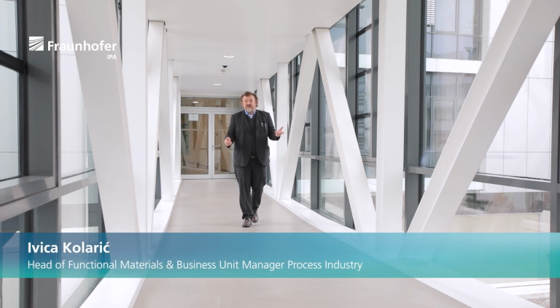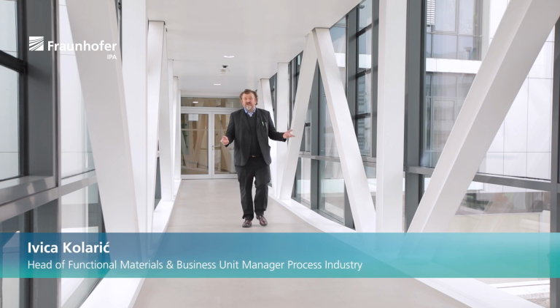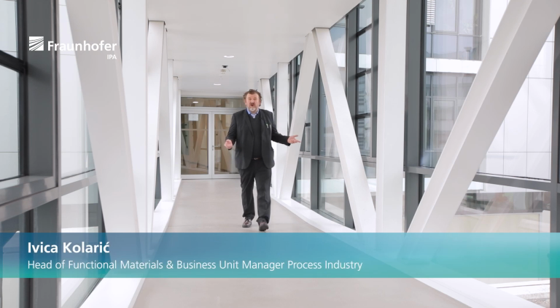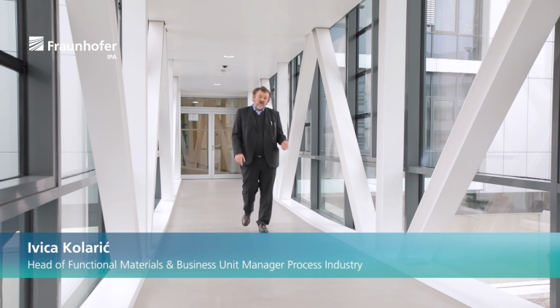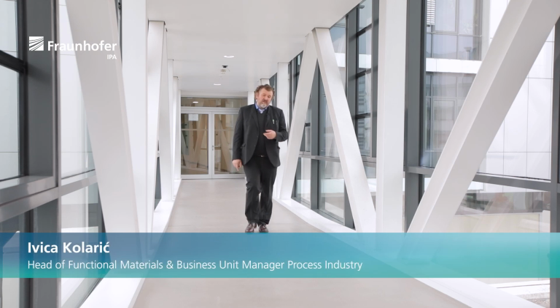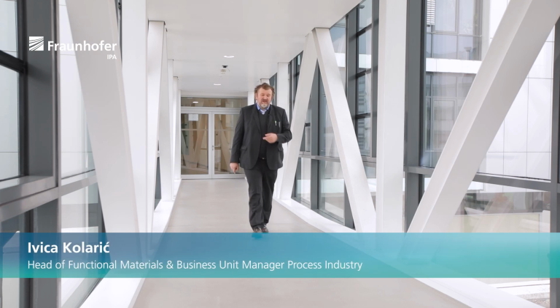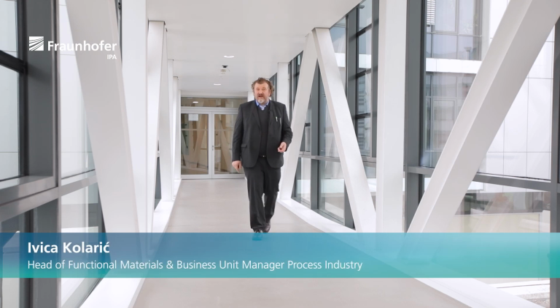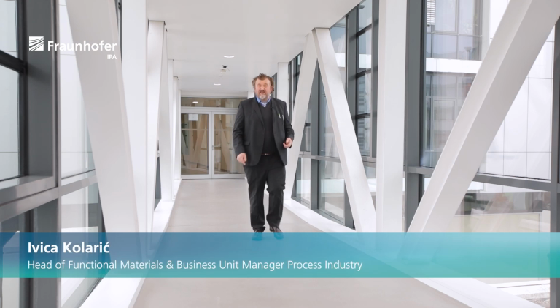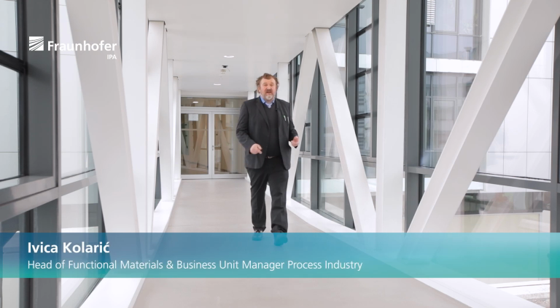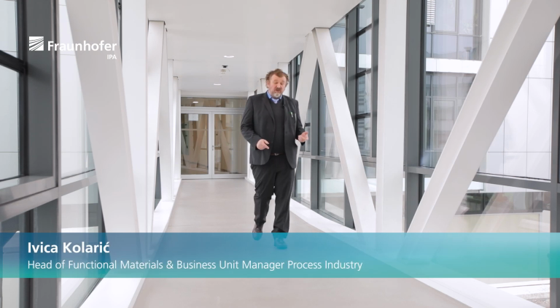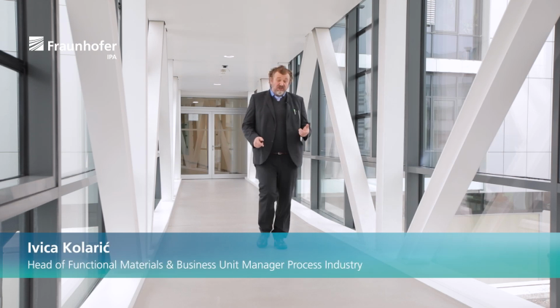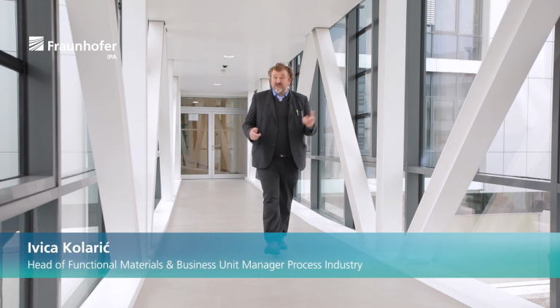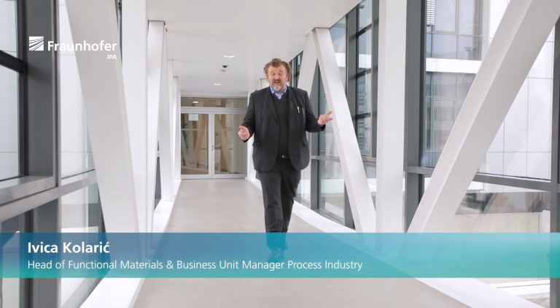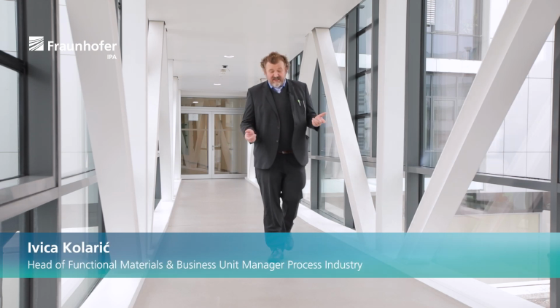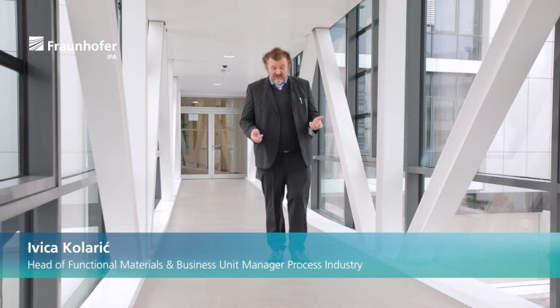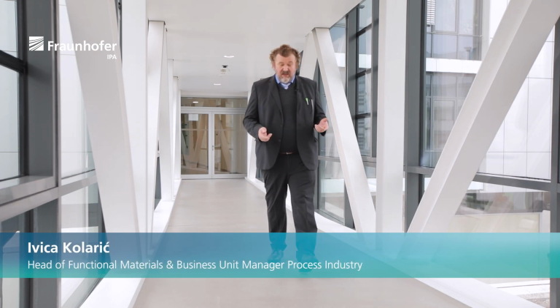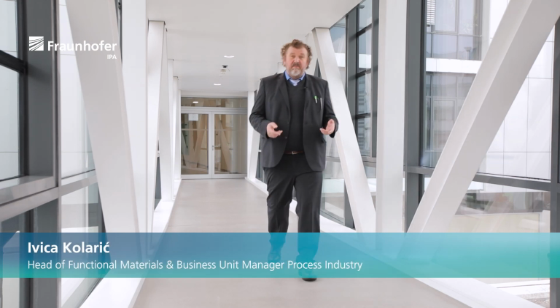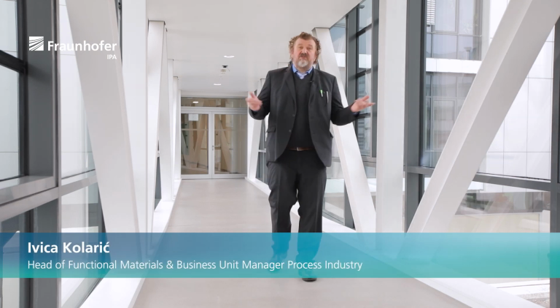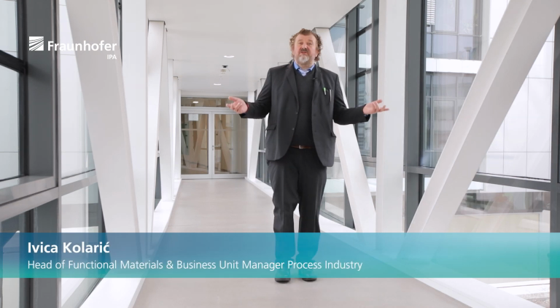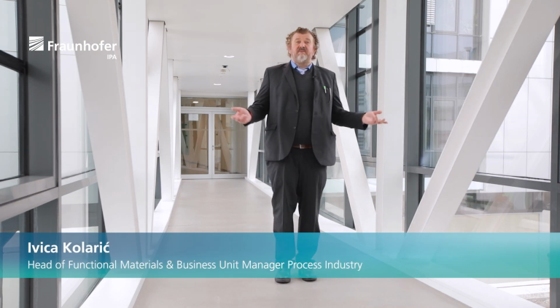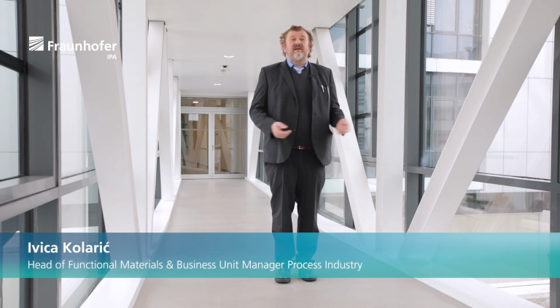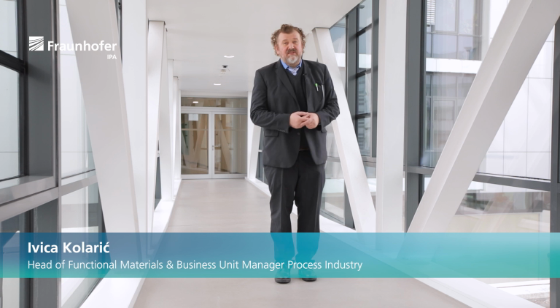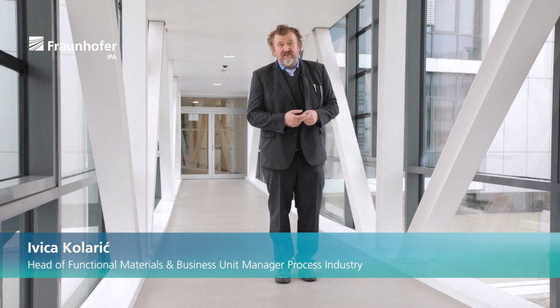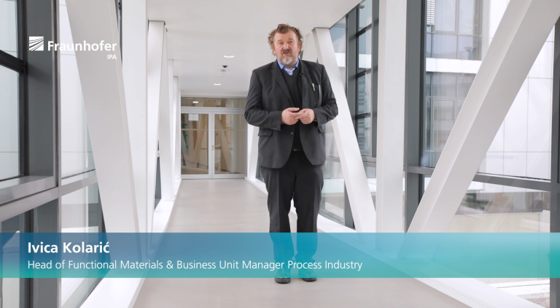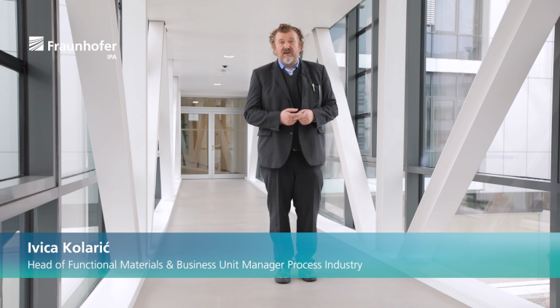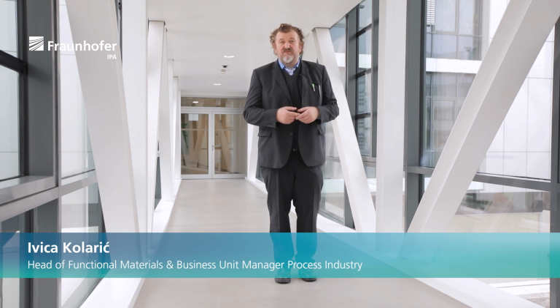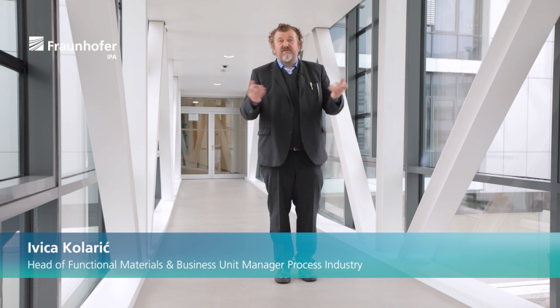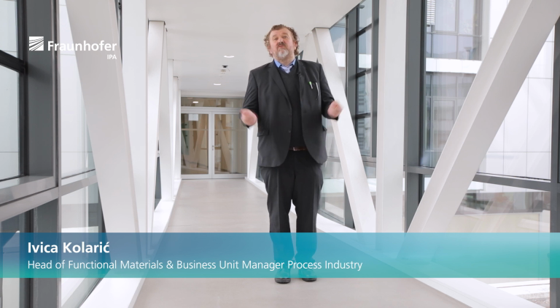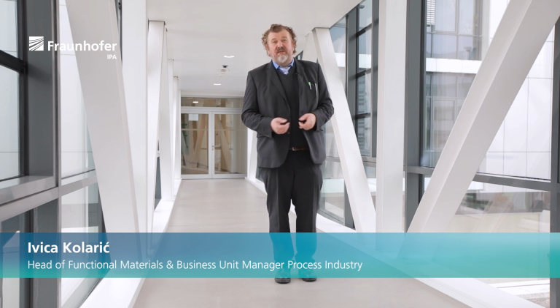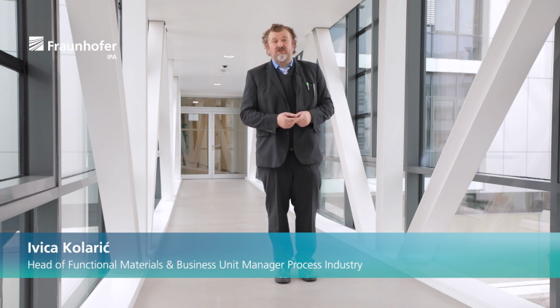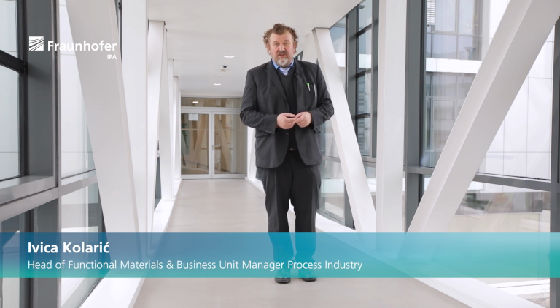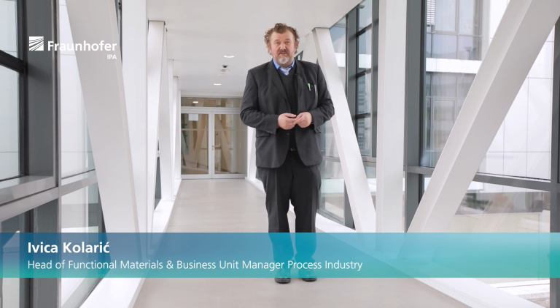If you're interested to learn more about the smart steel technology or take a license, please contact me. My name is Ibiza Polaric from Fraunhofer EPA Stuttgart.